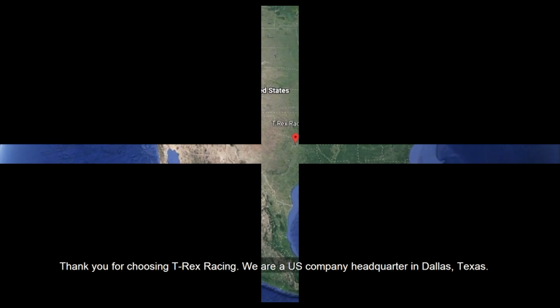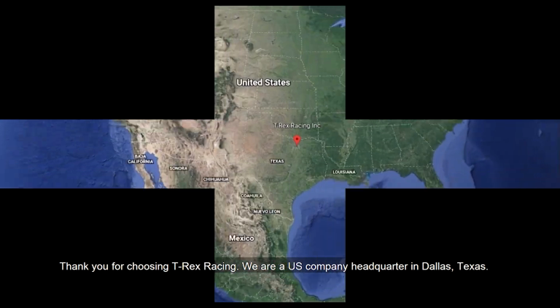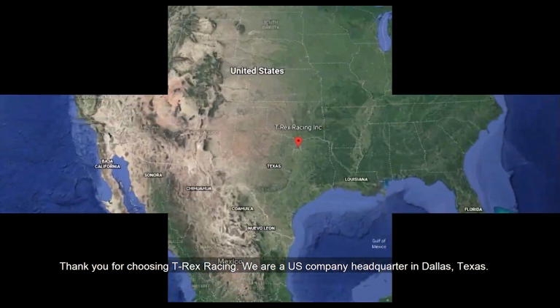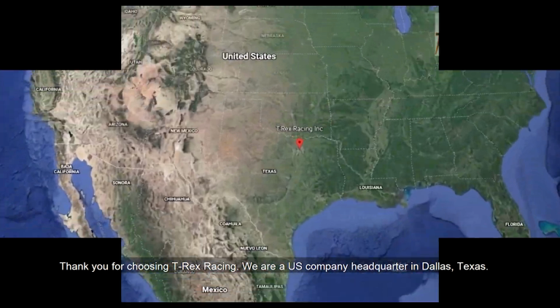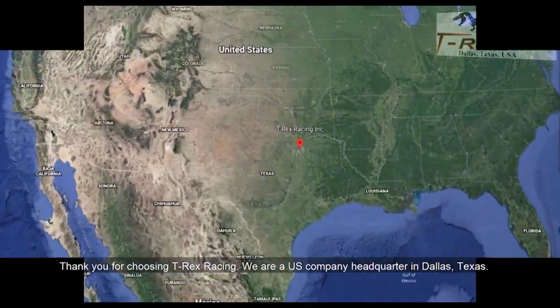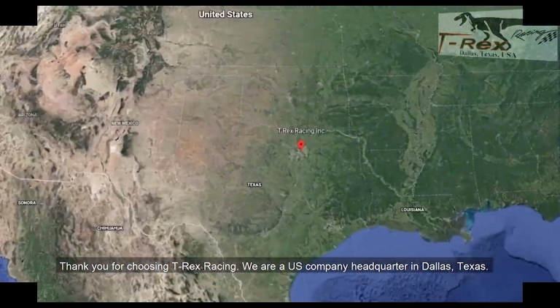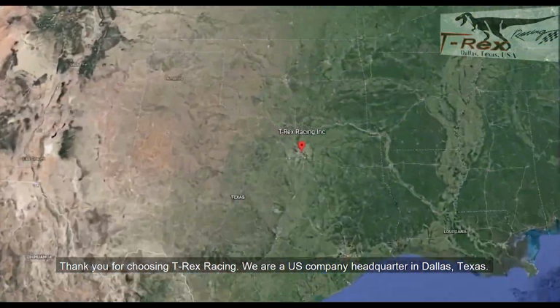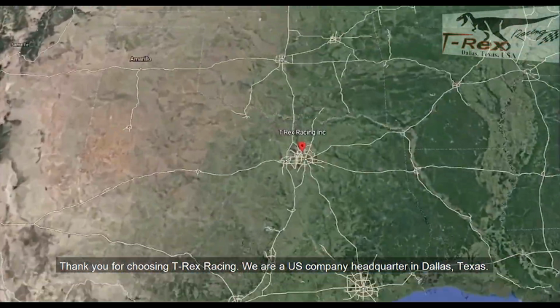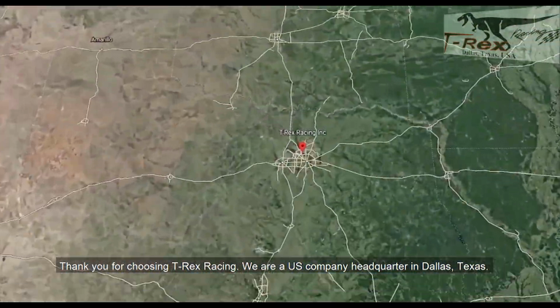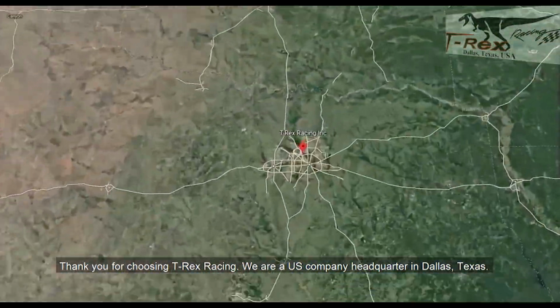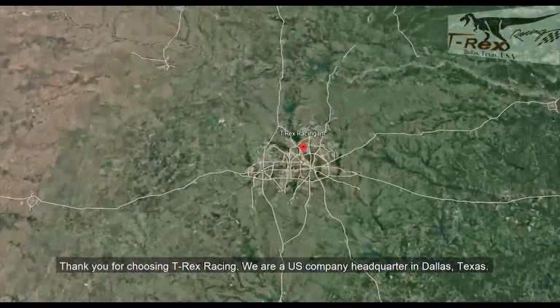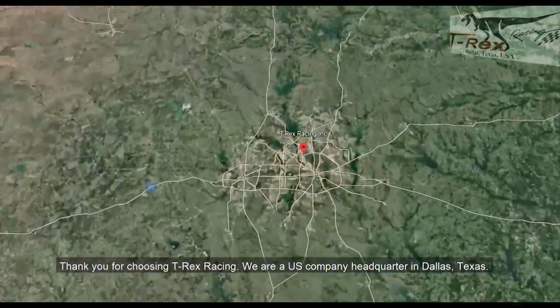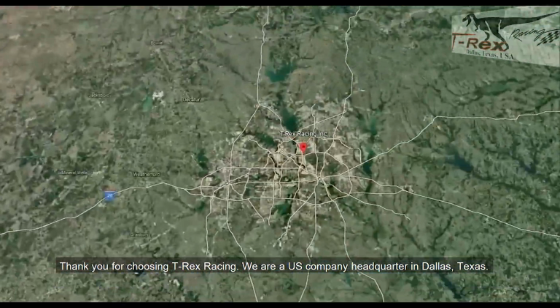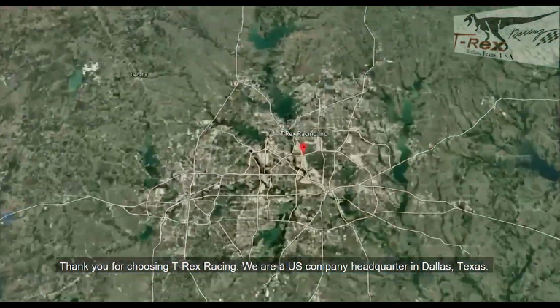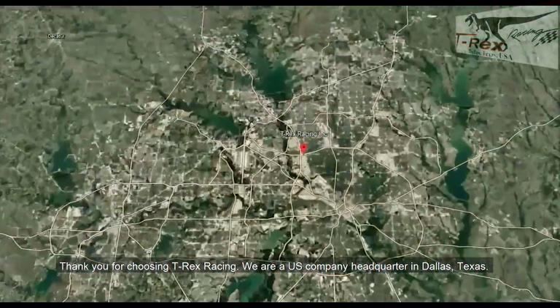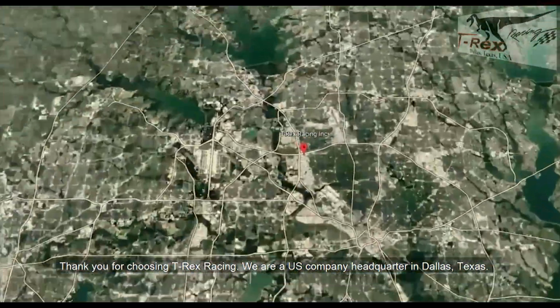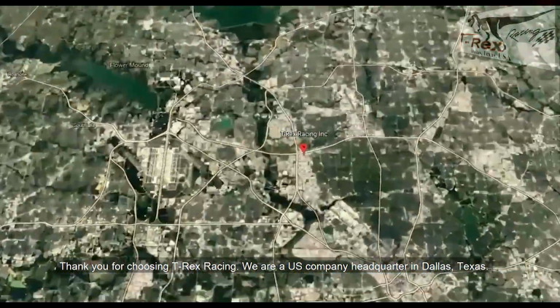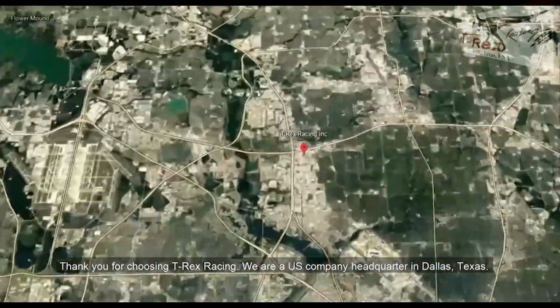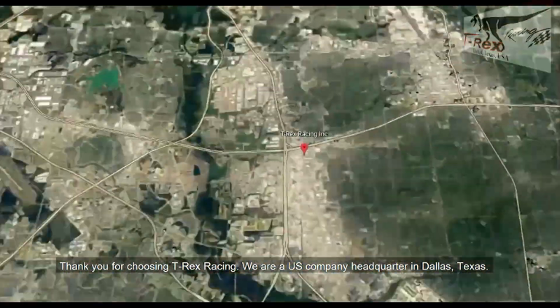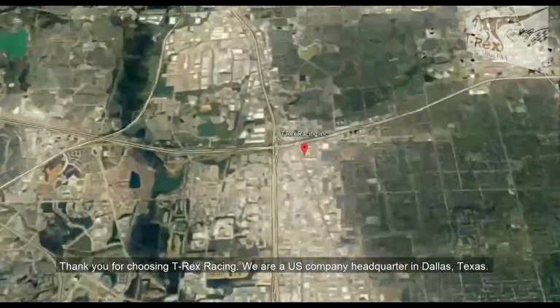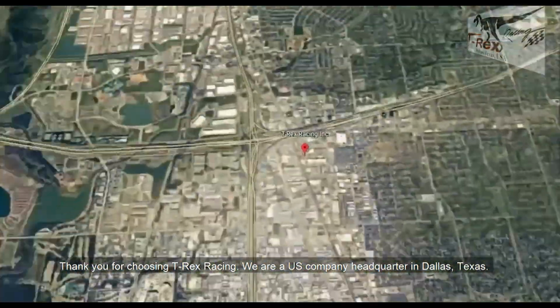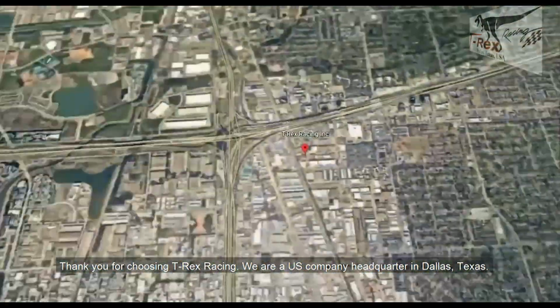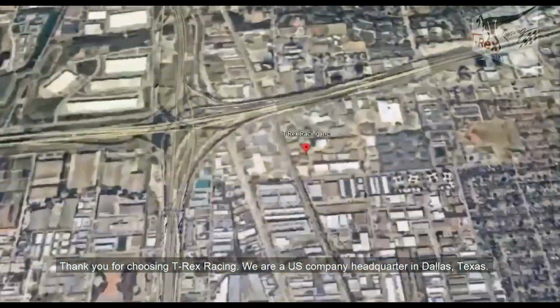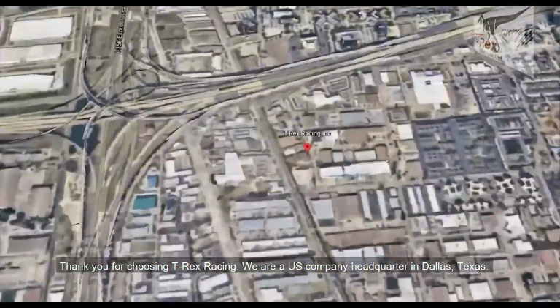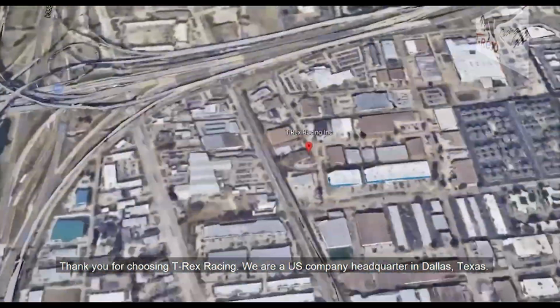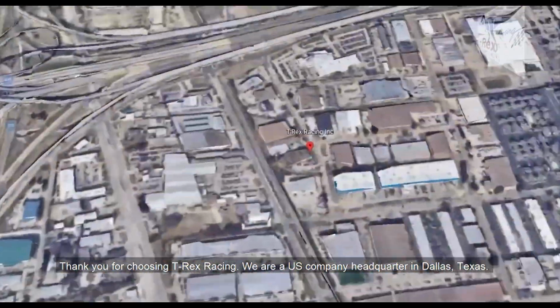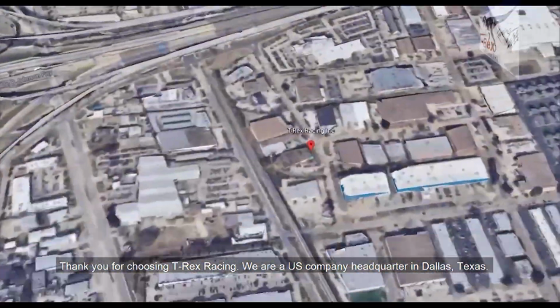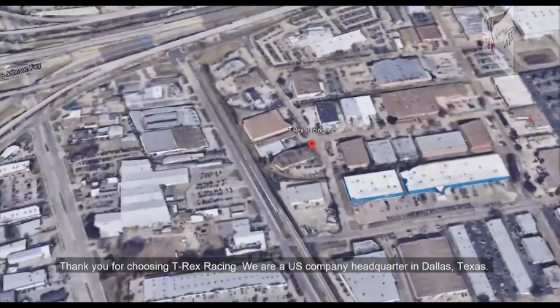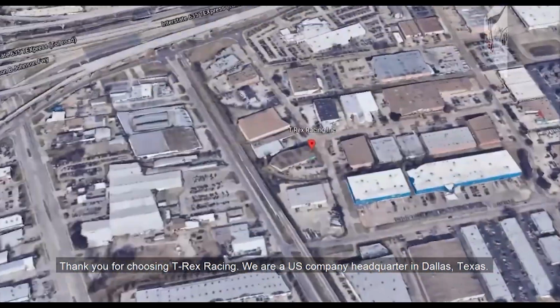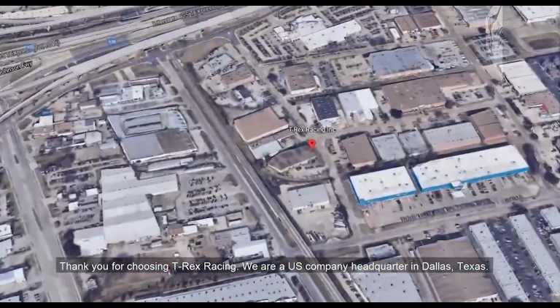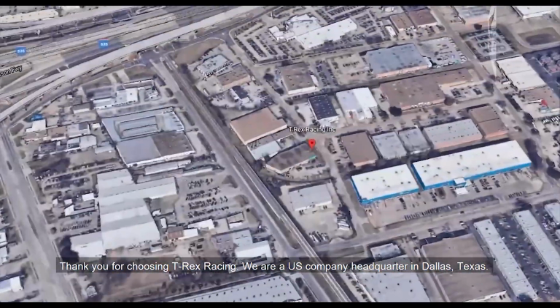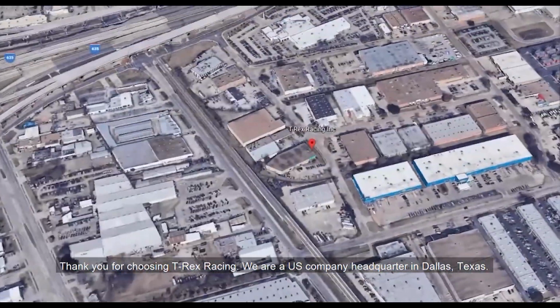Thank you for choosing T-Rex Racing. We are a U.S. company headquartered in Dallas, Texas.